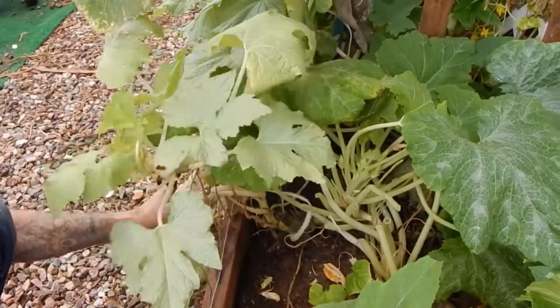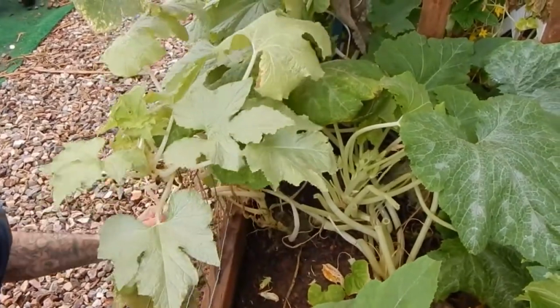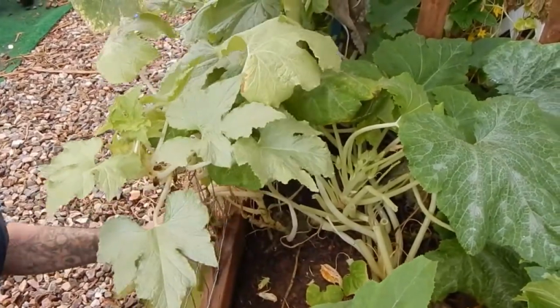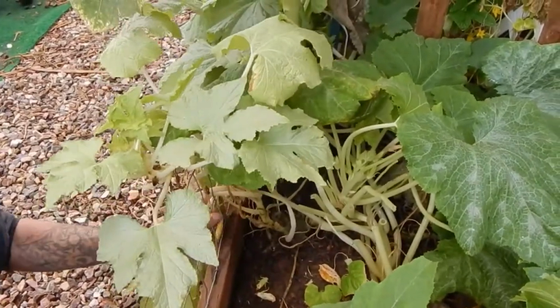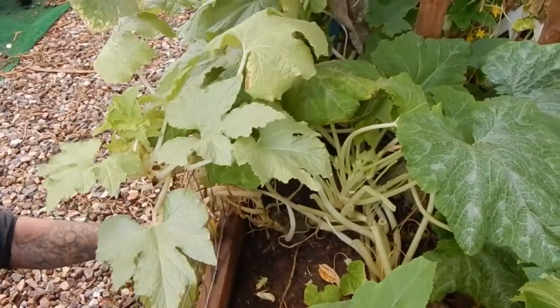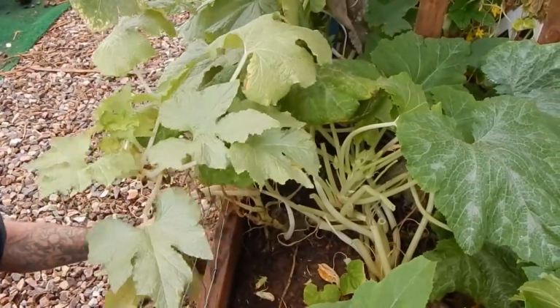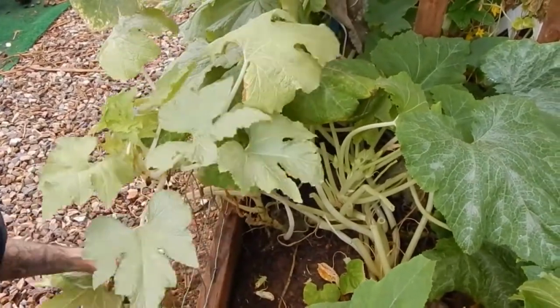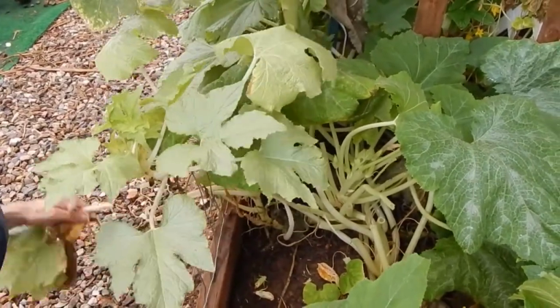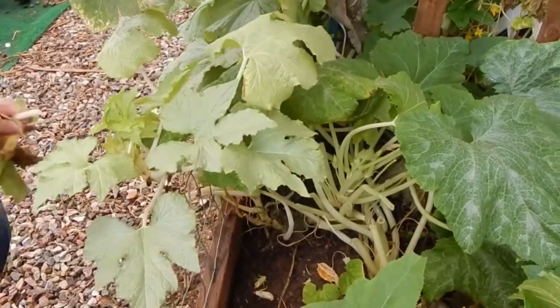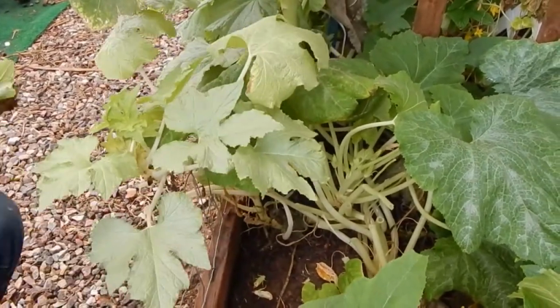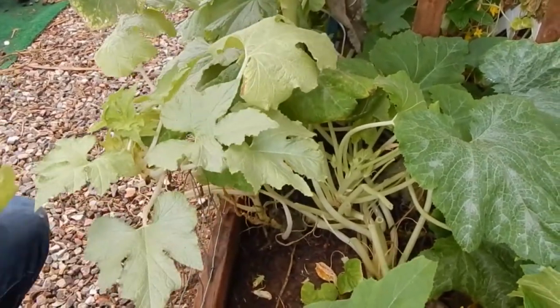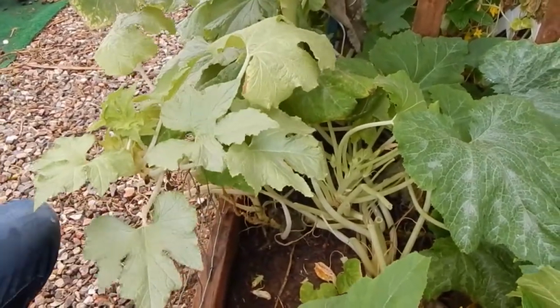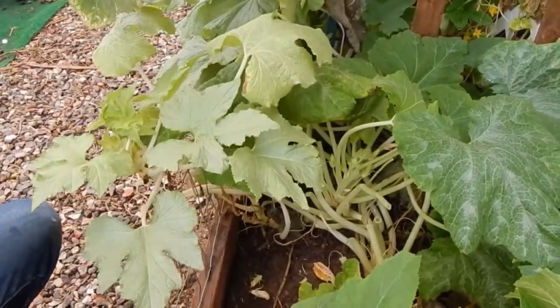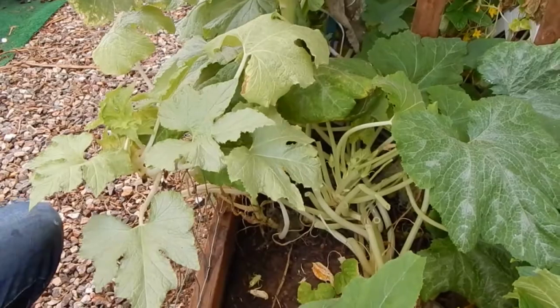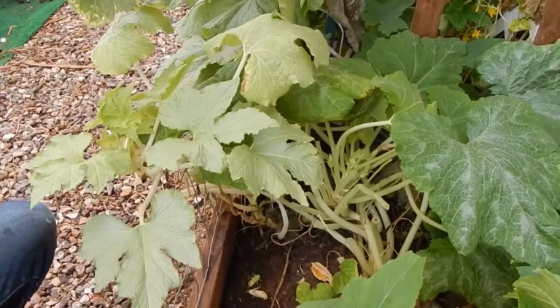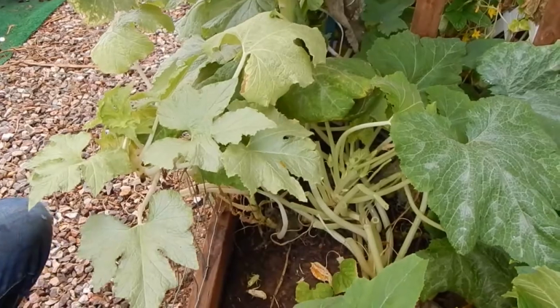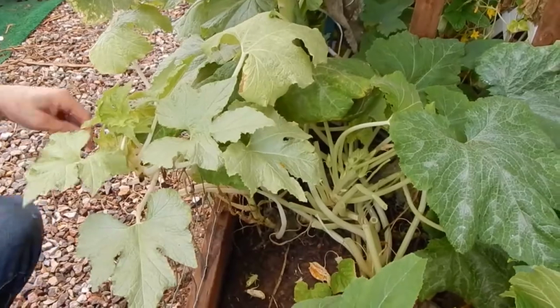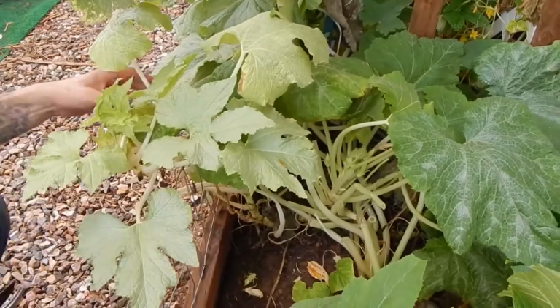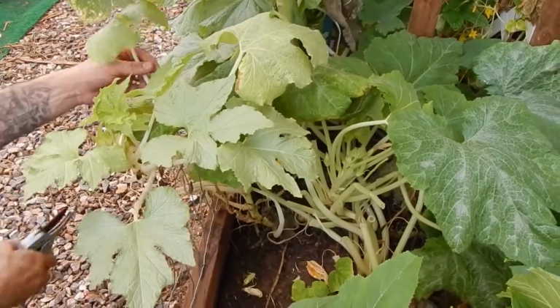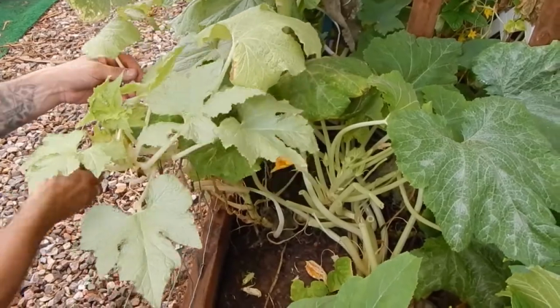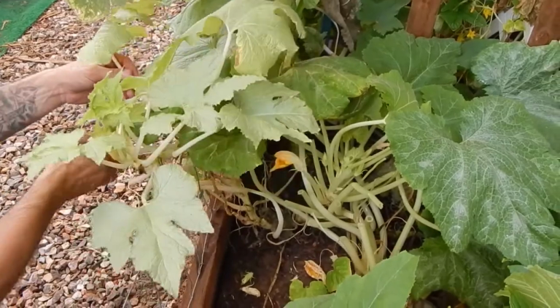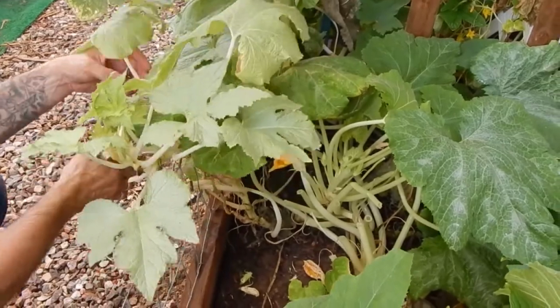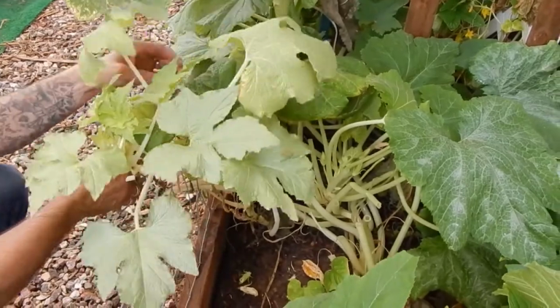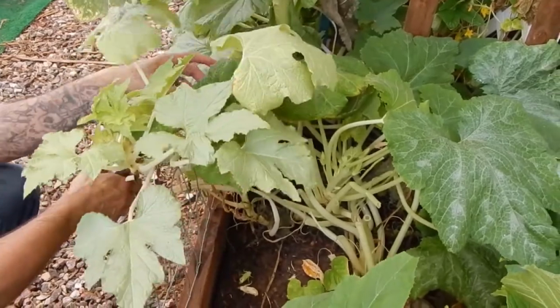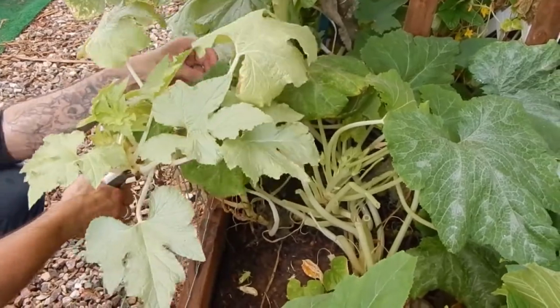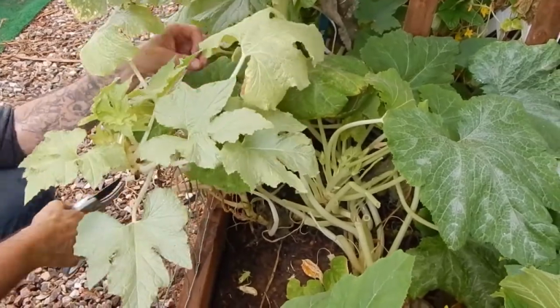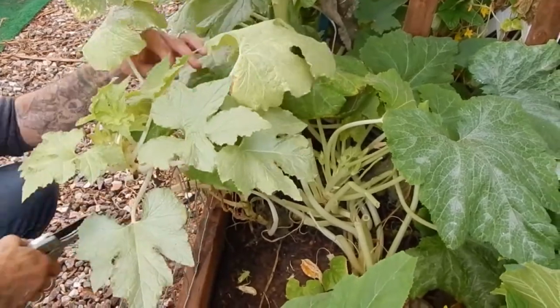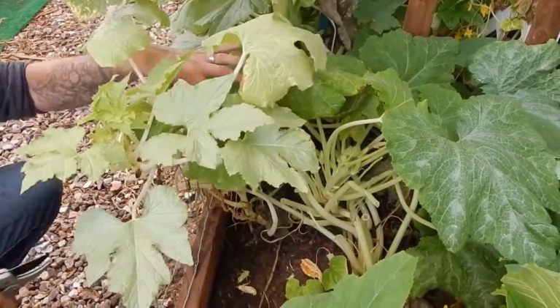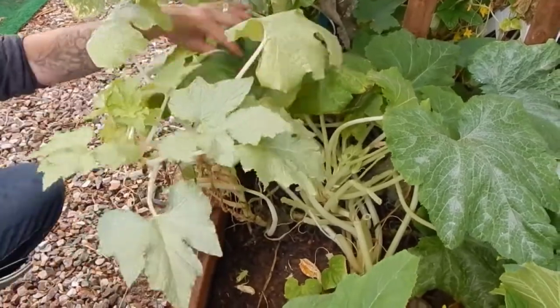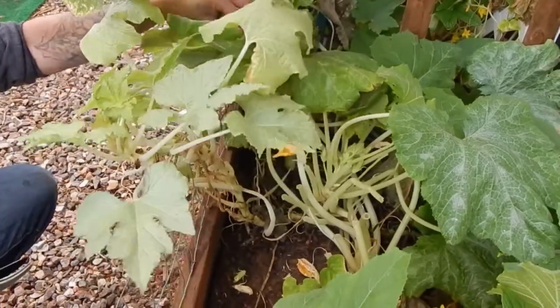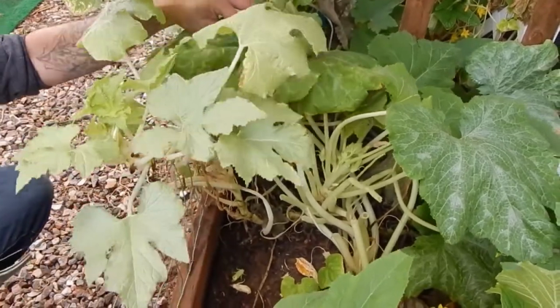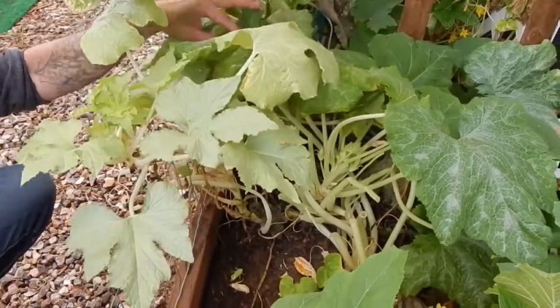This is all dead stuff from the last big storm, I think.